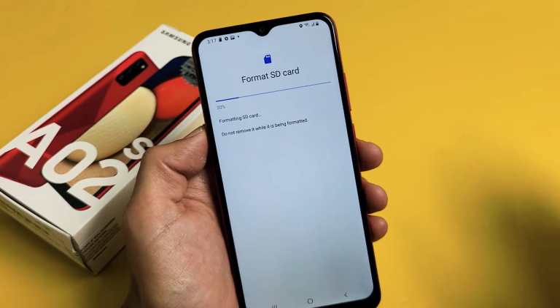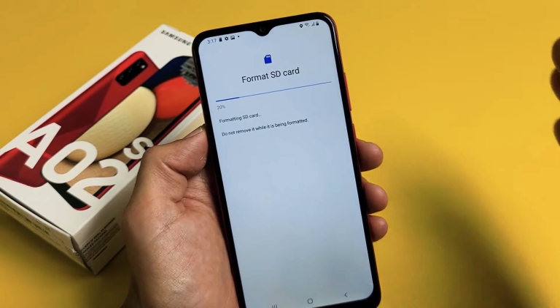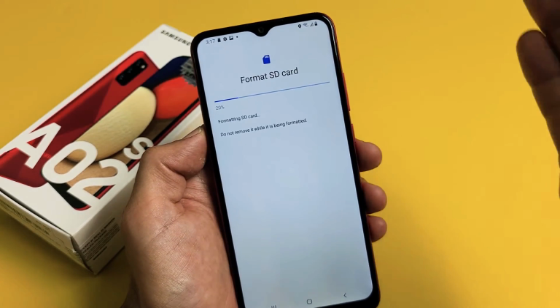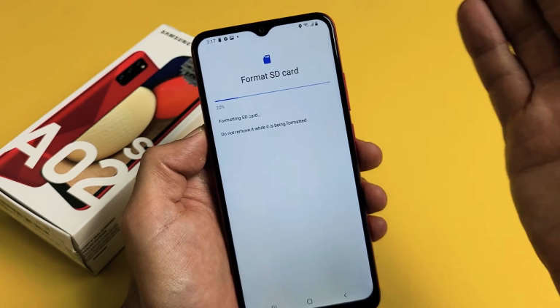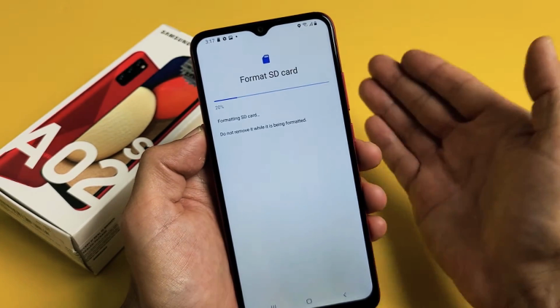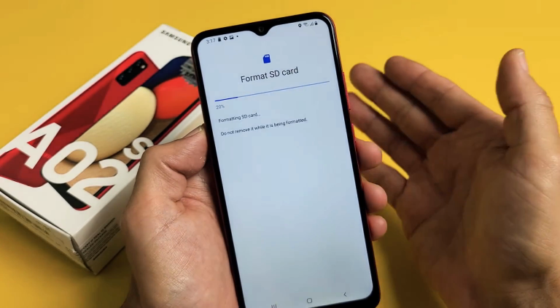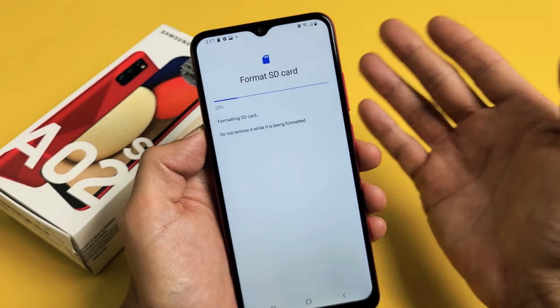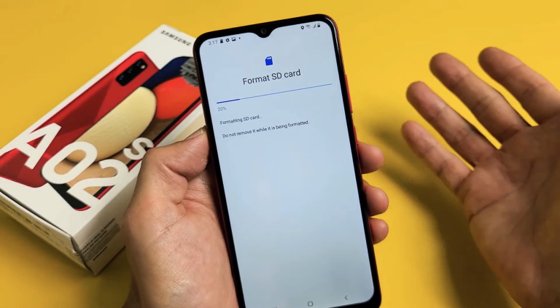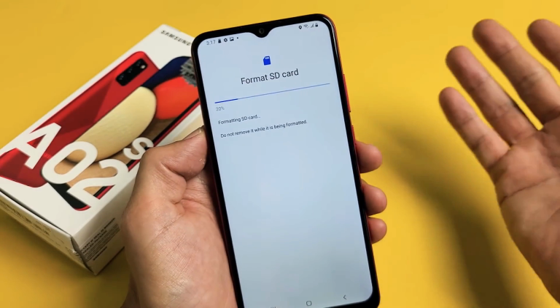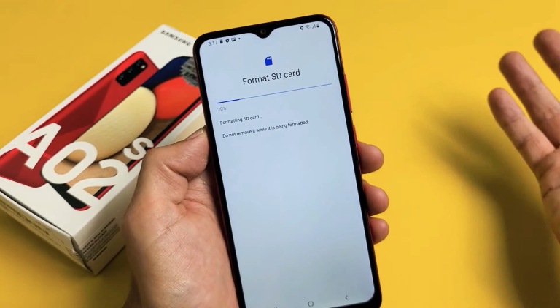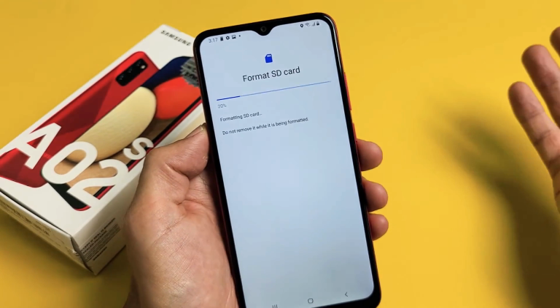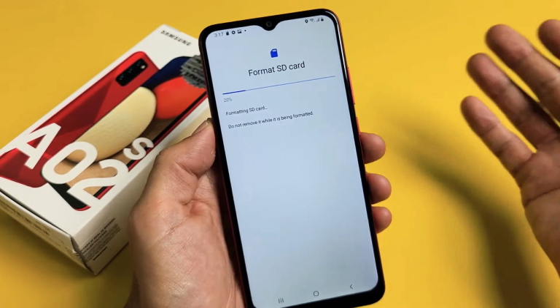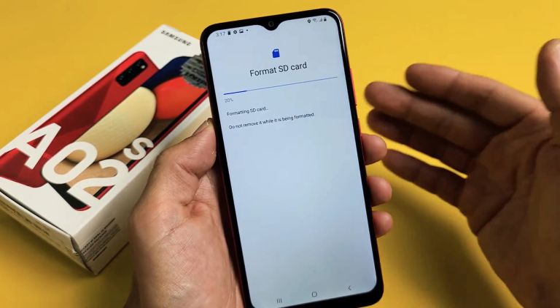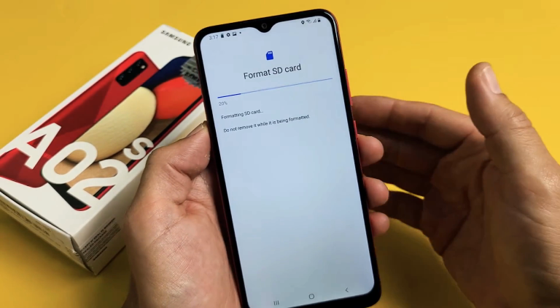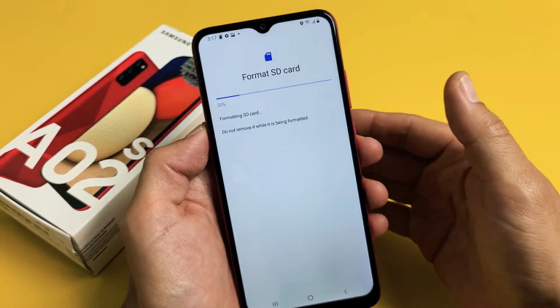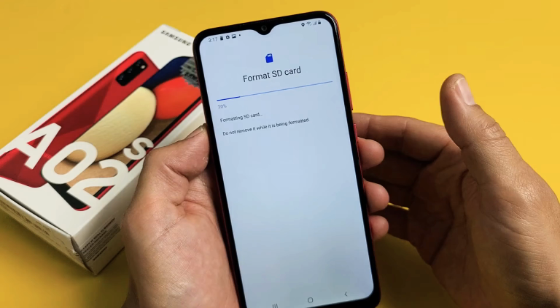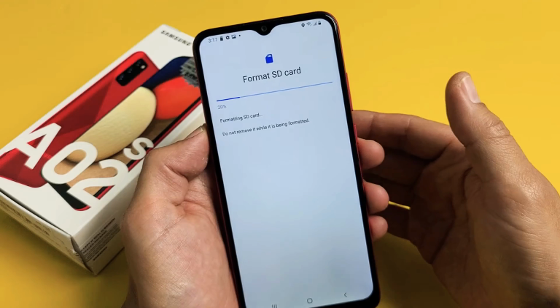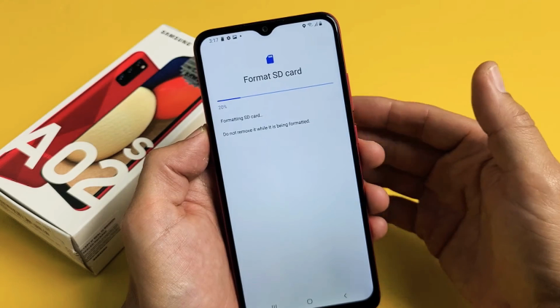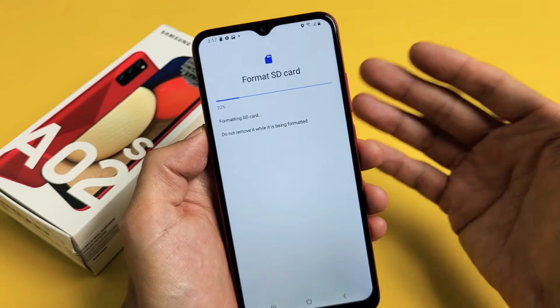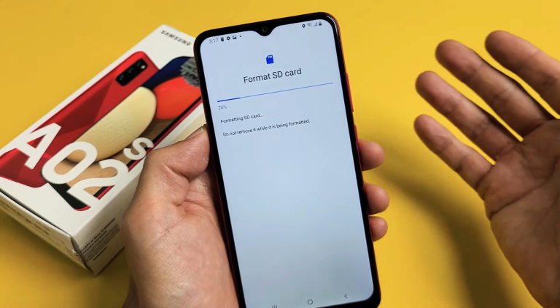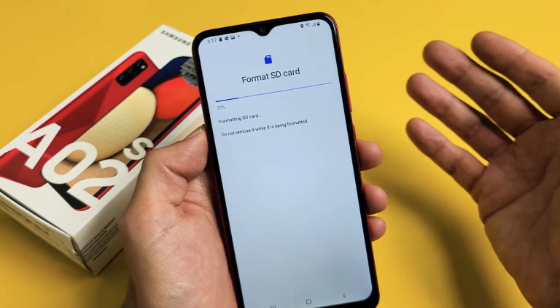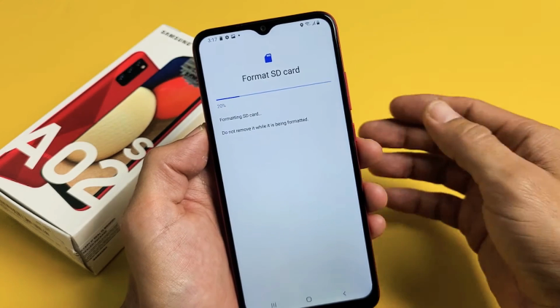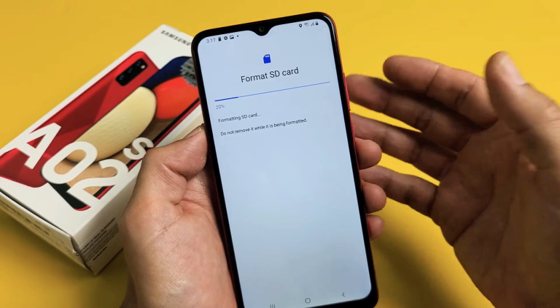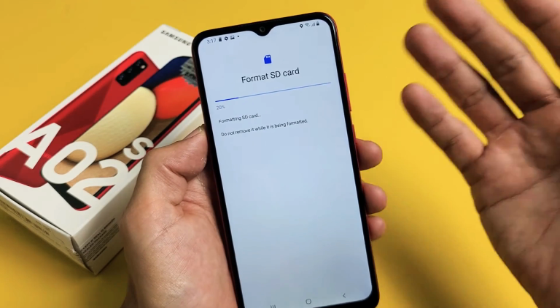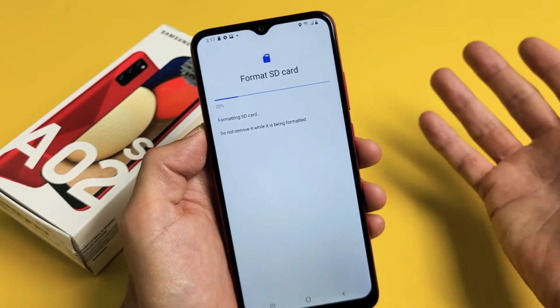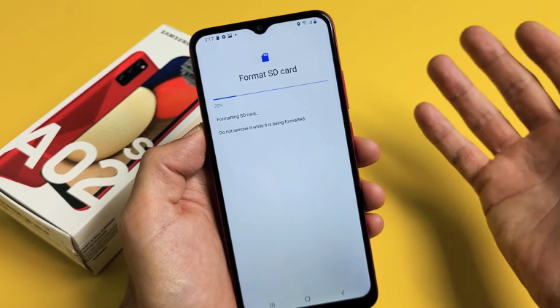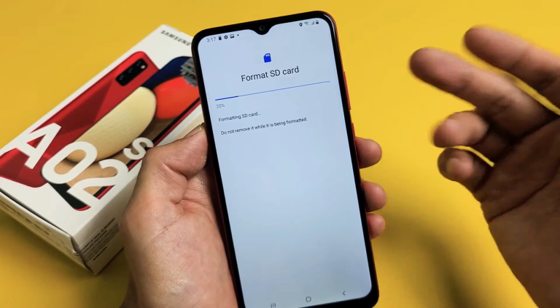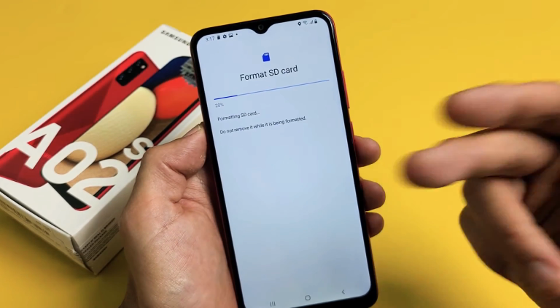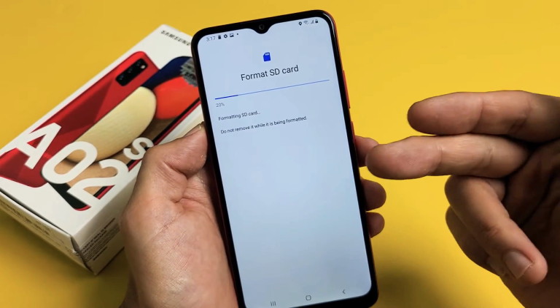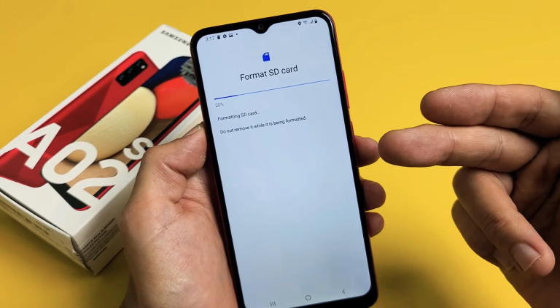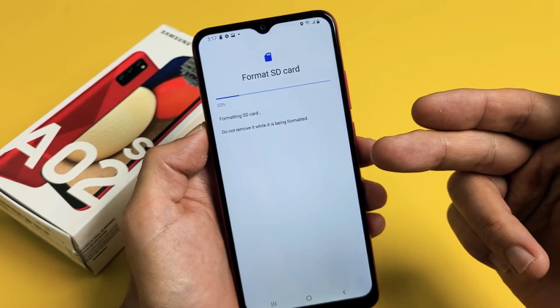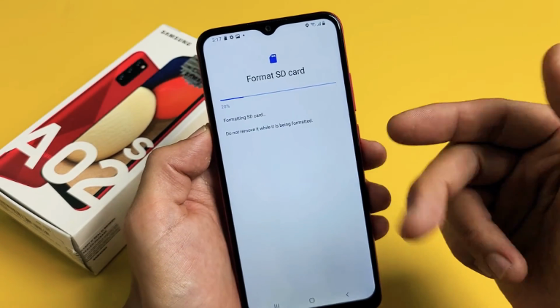If you have anything important like photos, videos, or any kind of personal data, back that up before you format it.